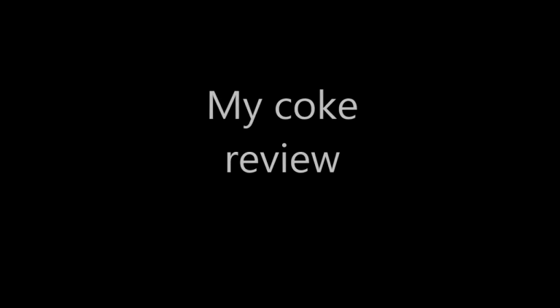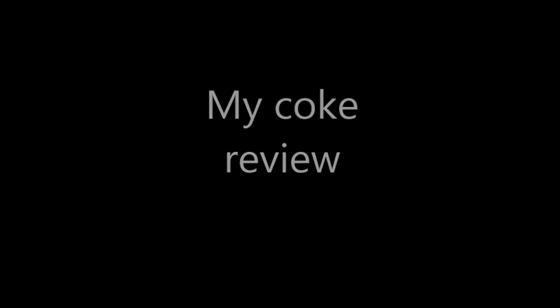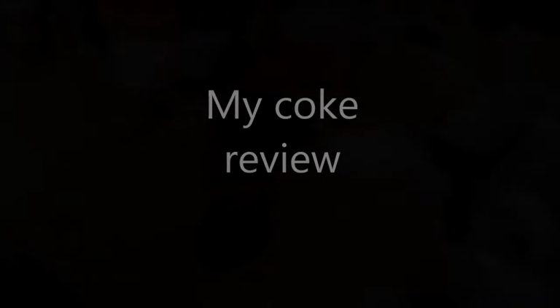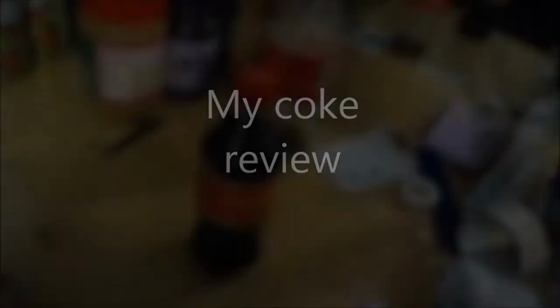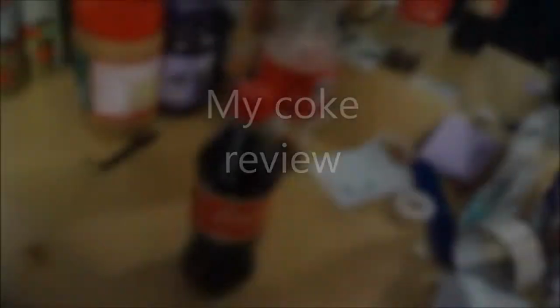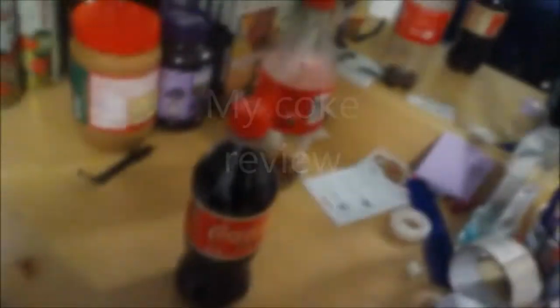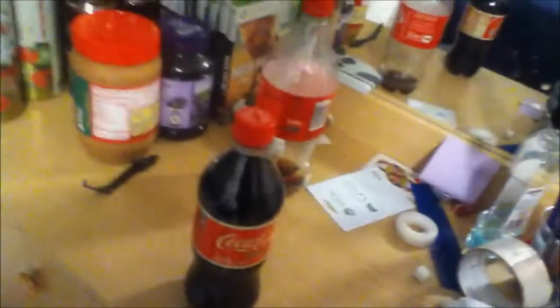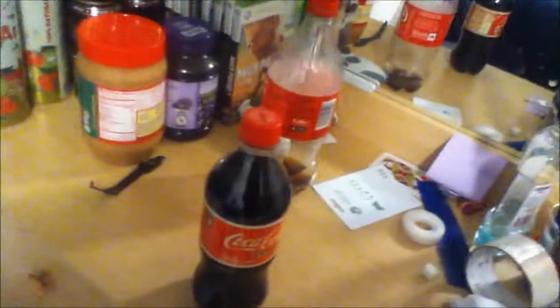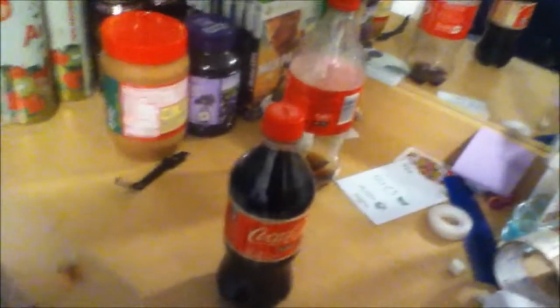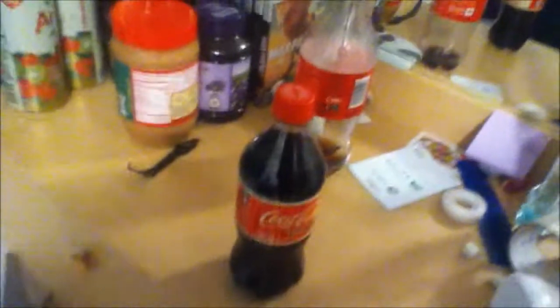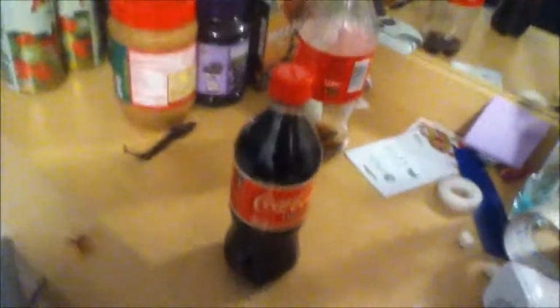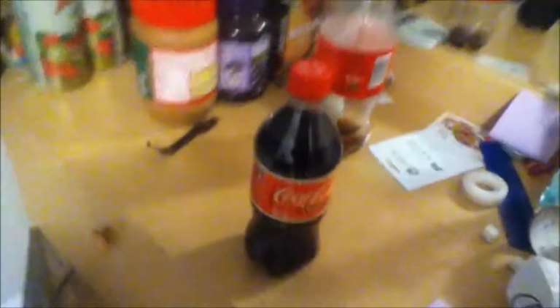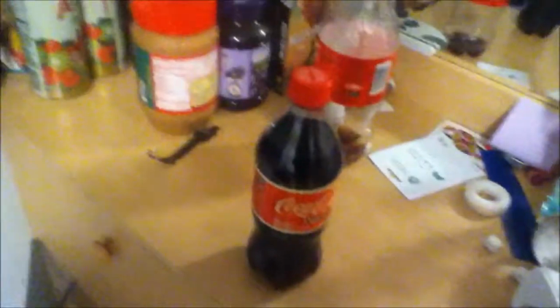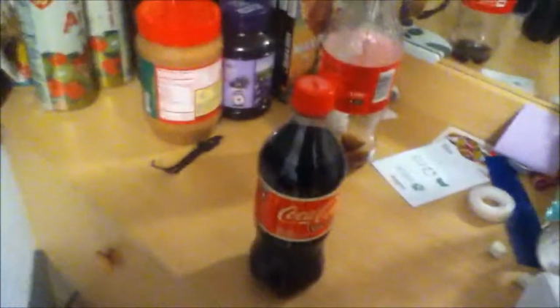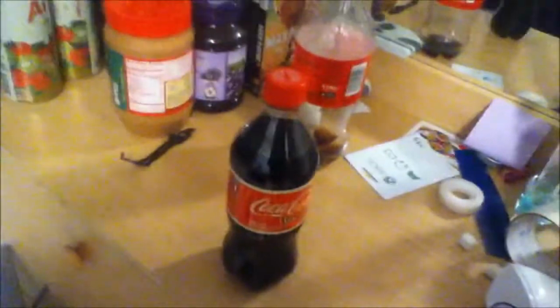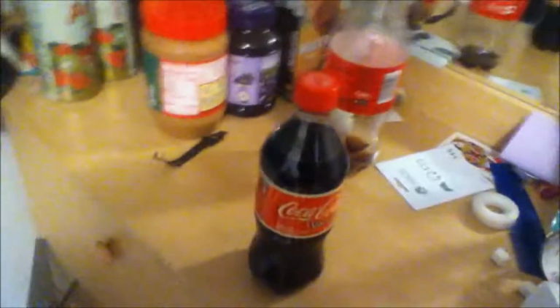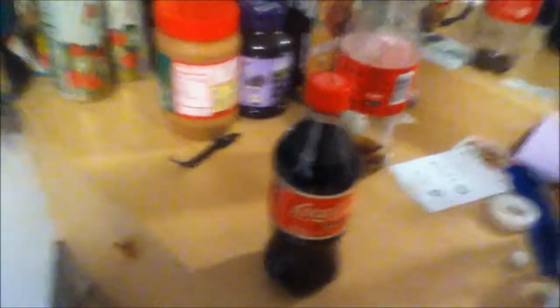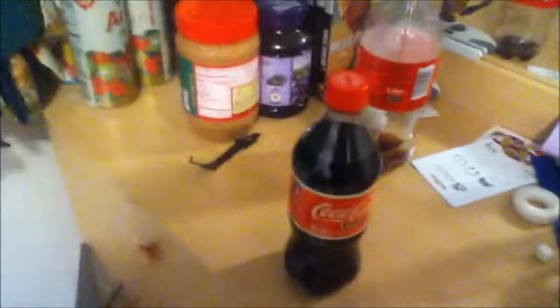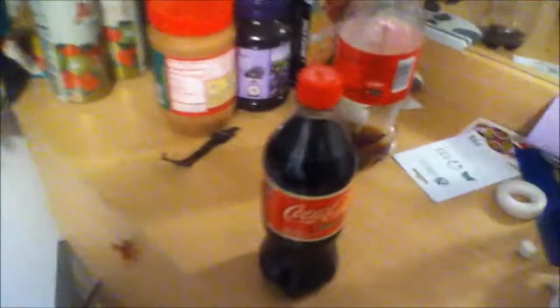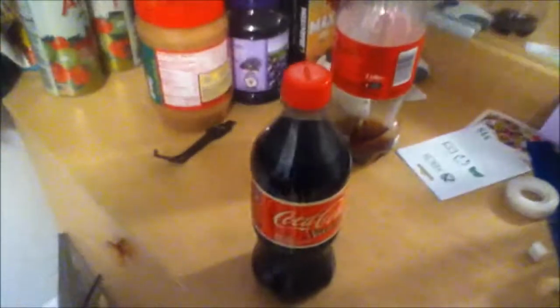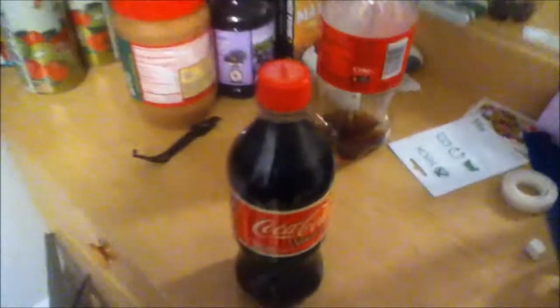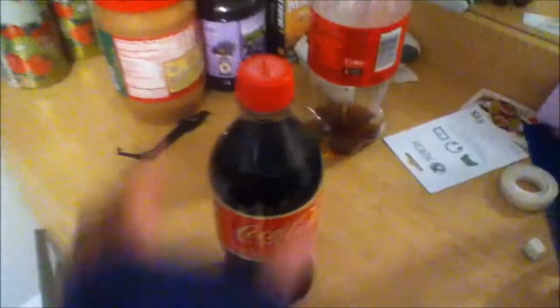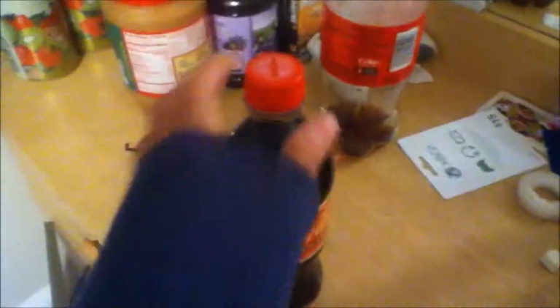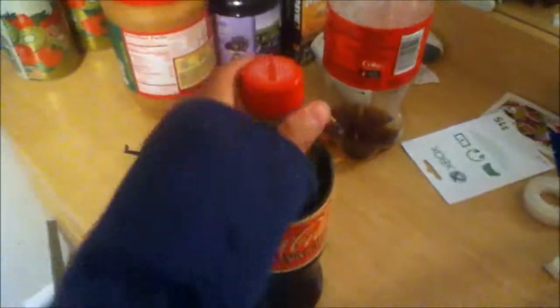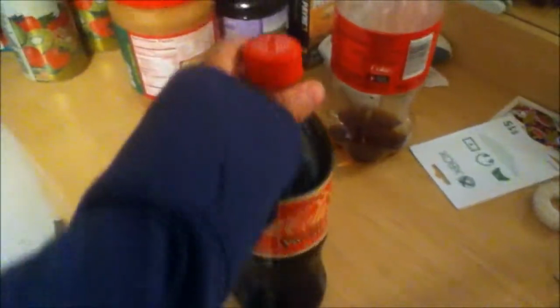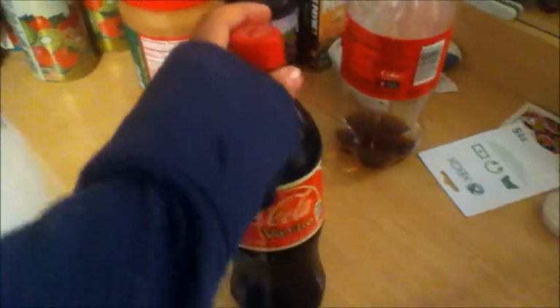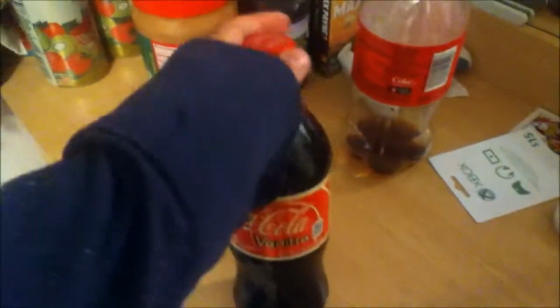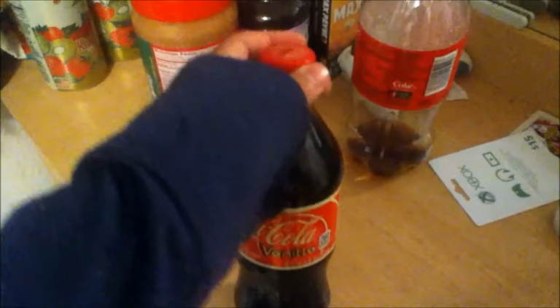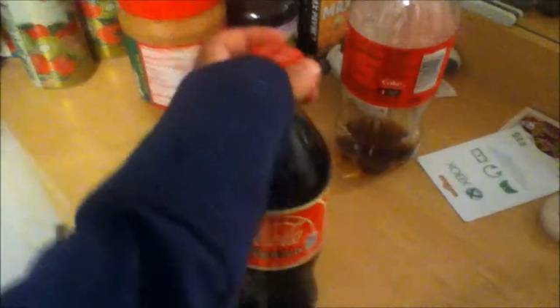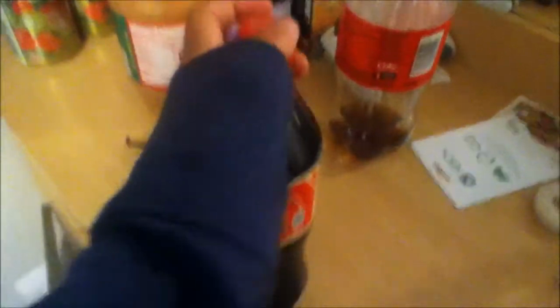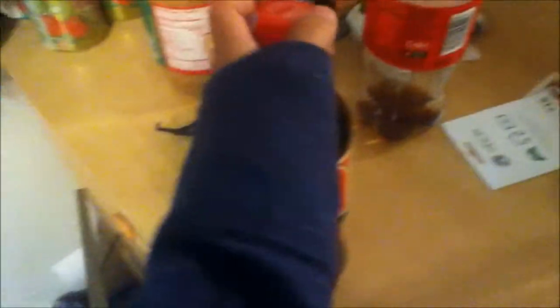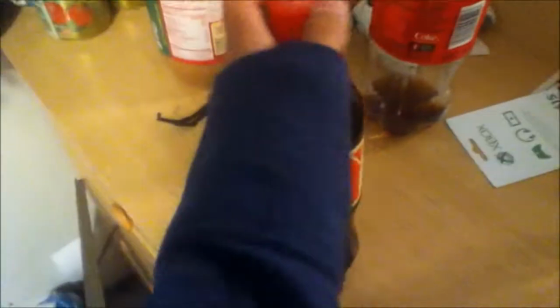I am back unboxing Vanilla Coke this time, and I think we should get started.